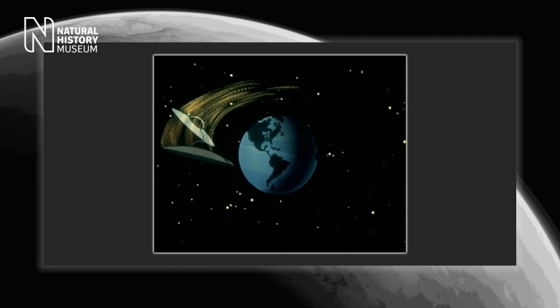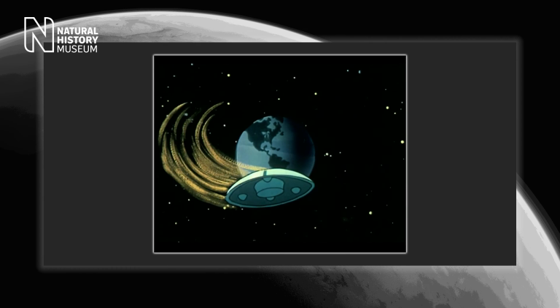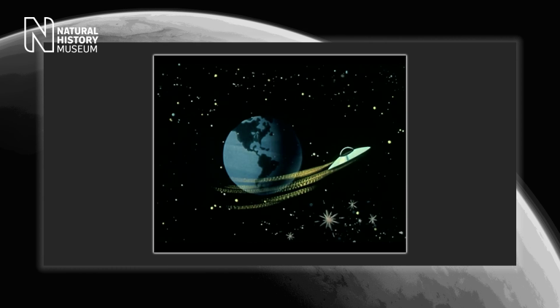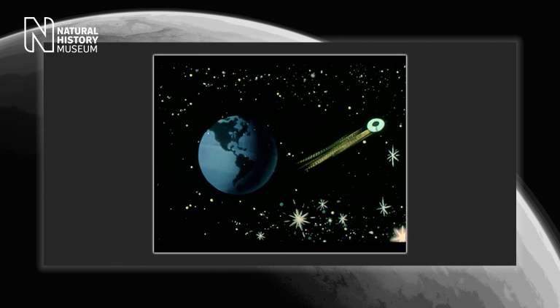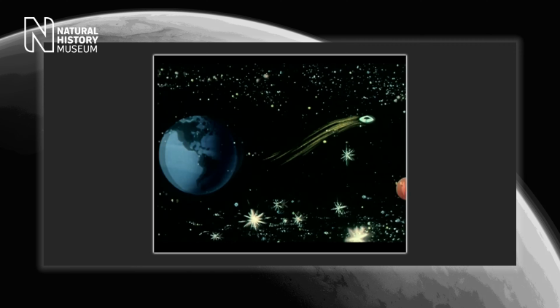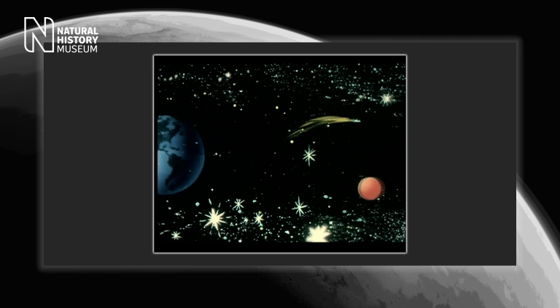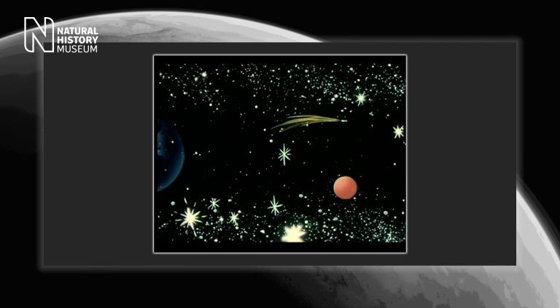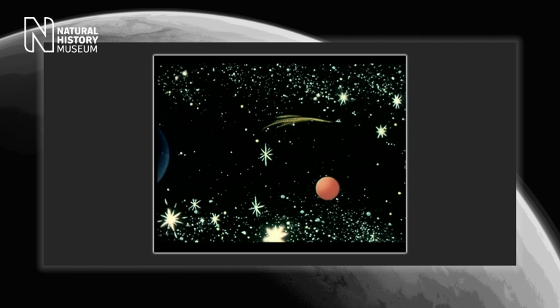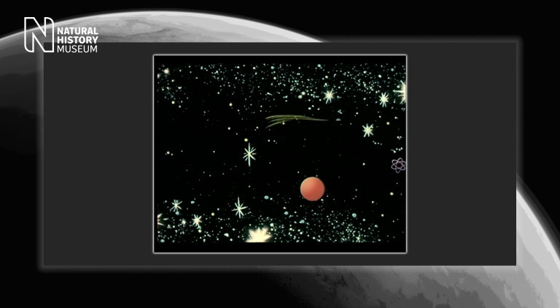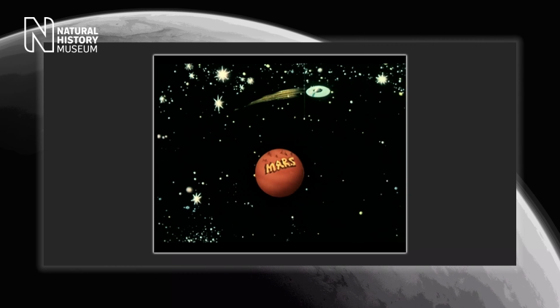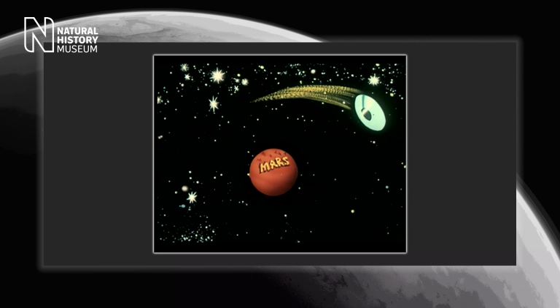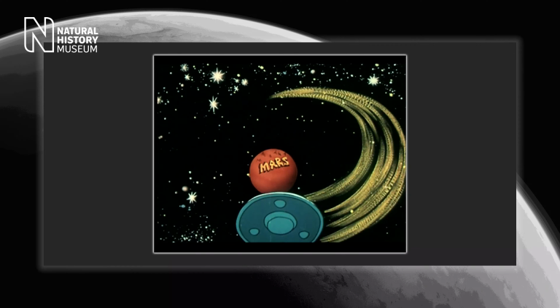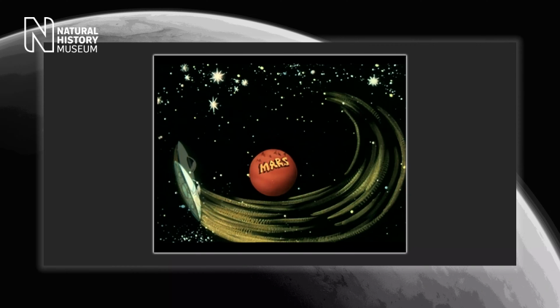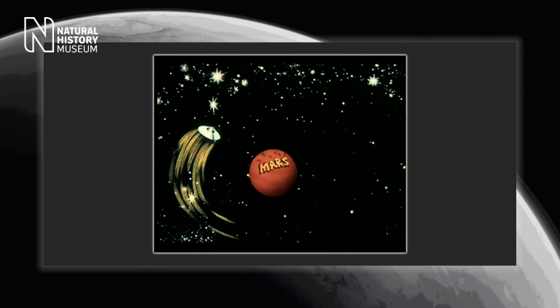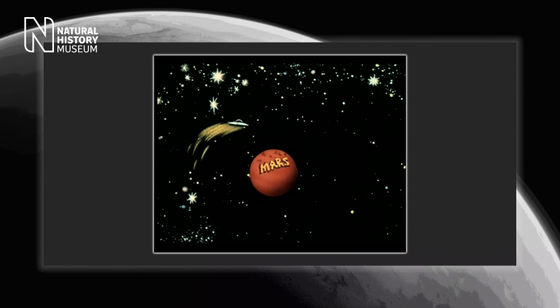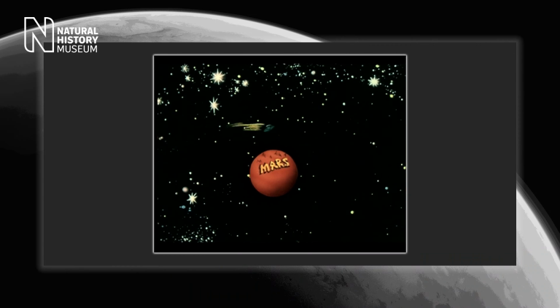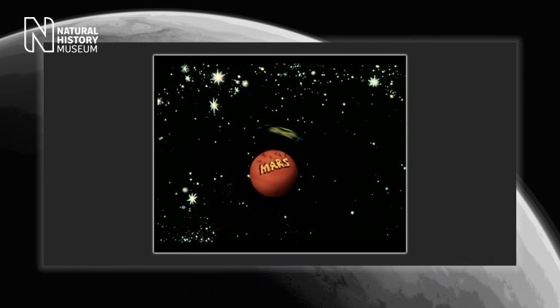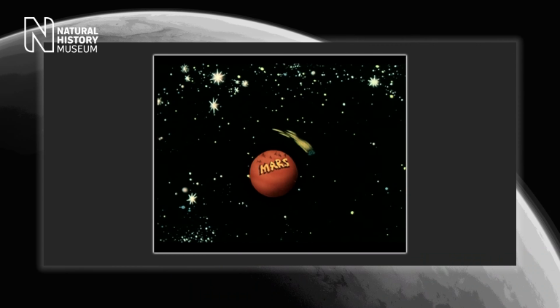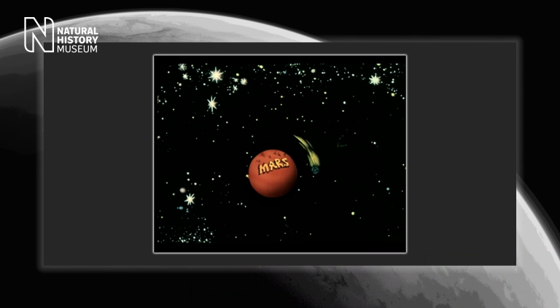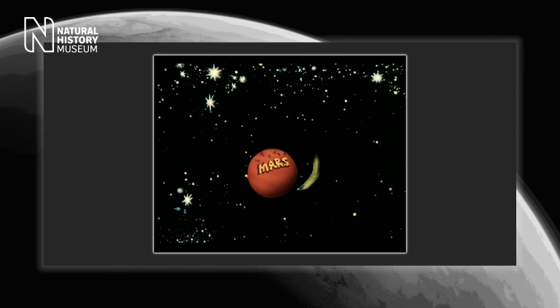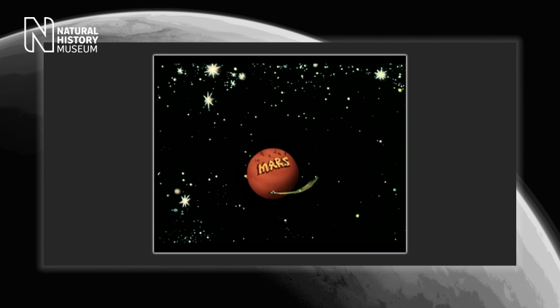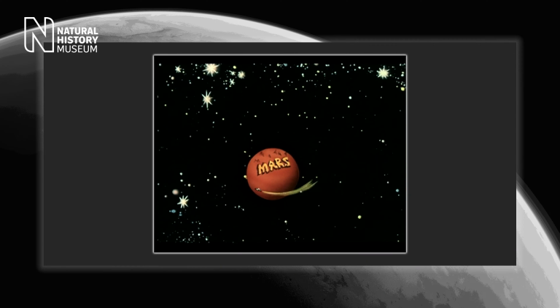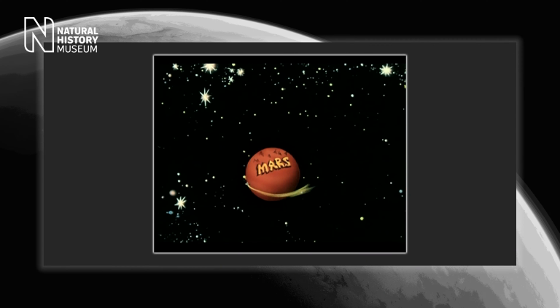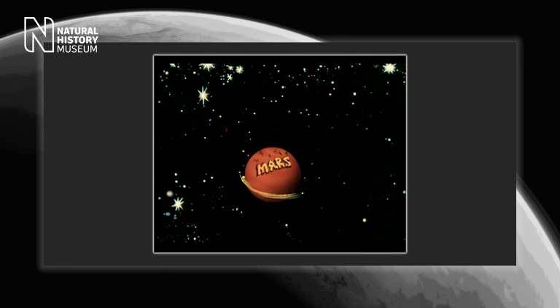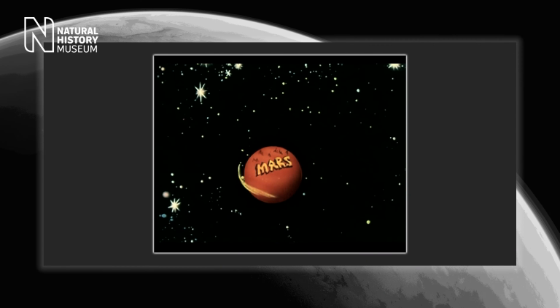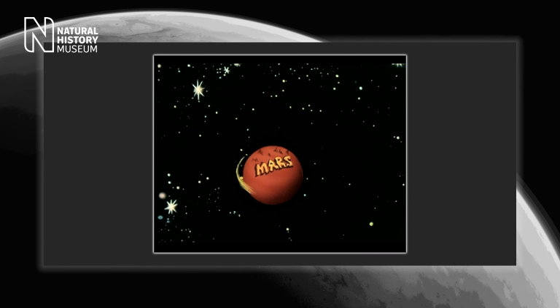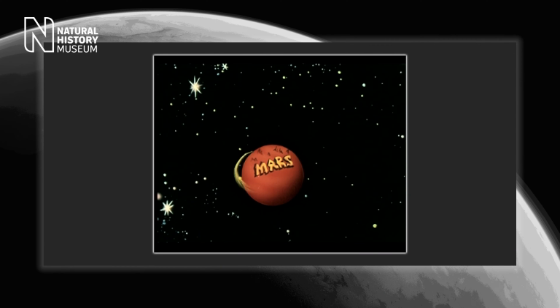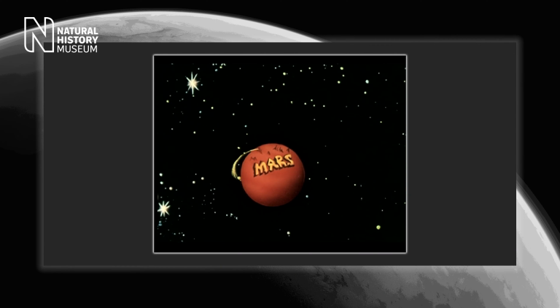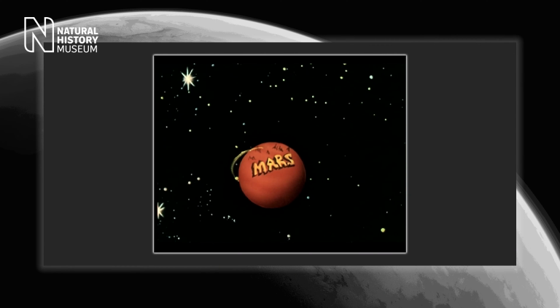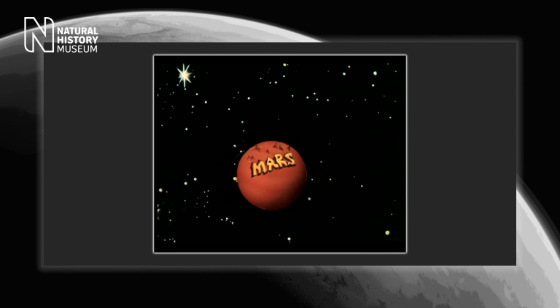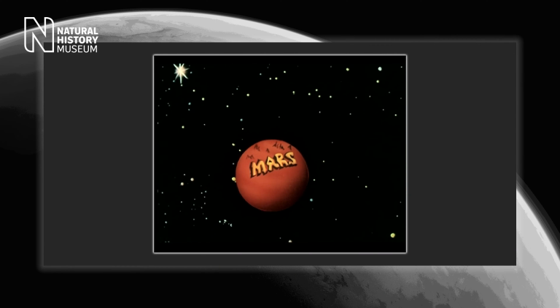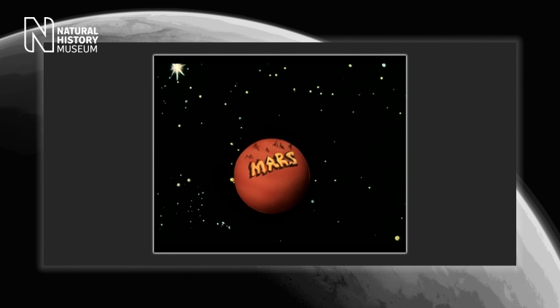We've been sending missions to Mars since the 1960s to find out what, if anything, could survive there.